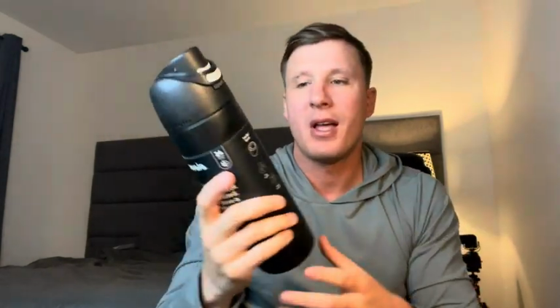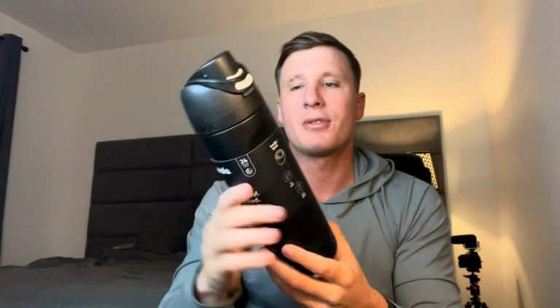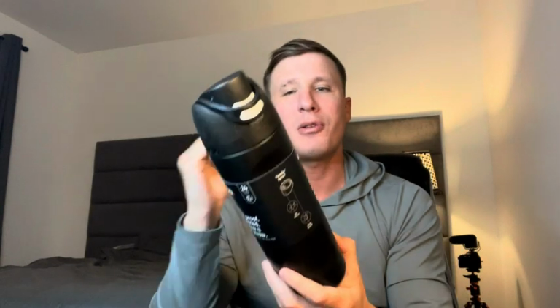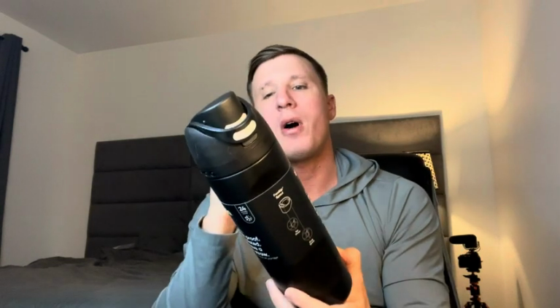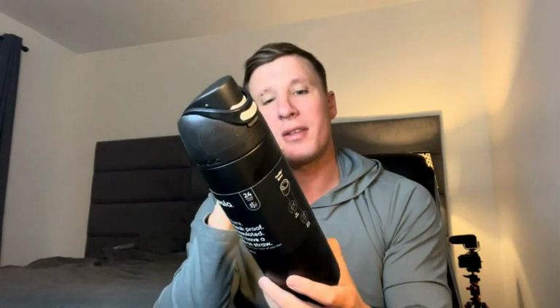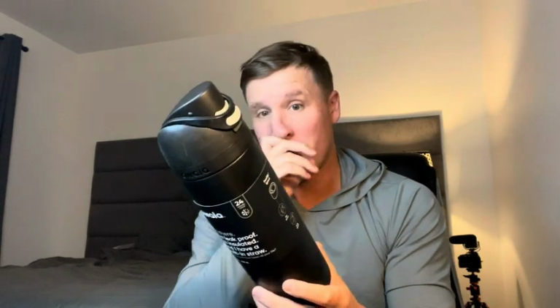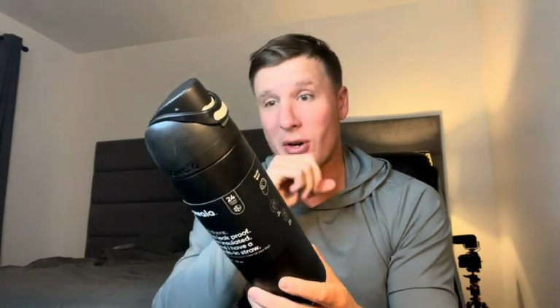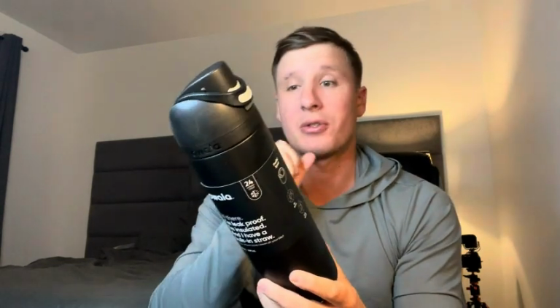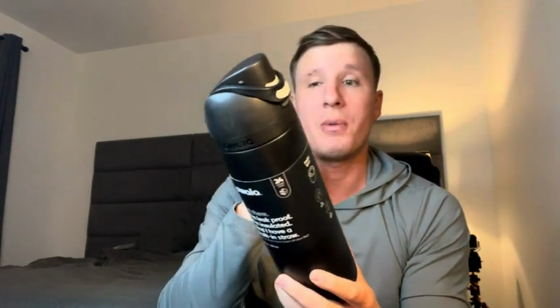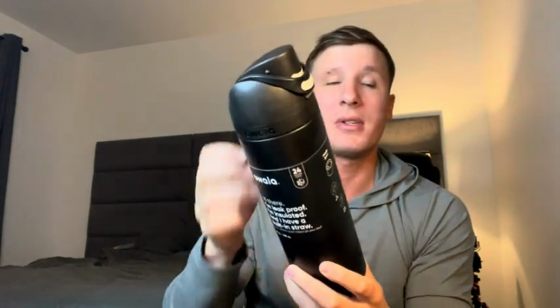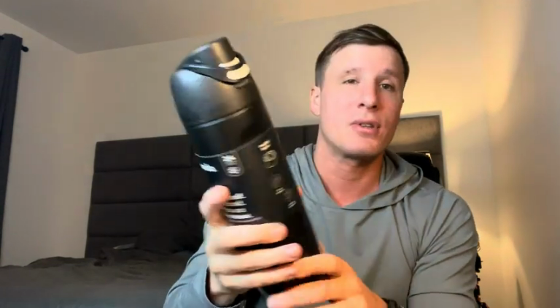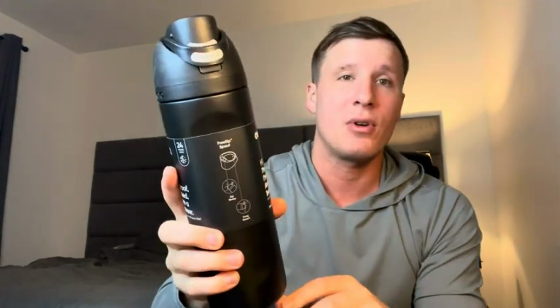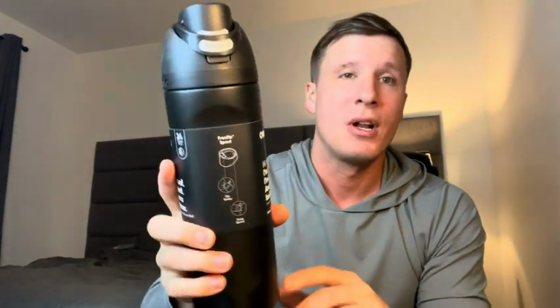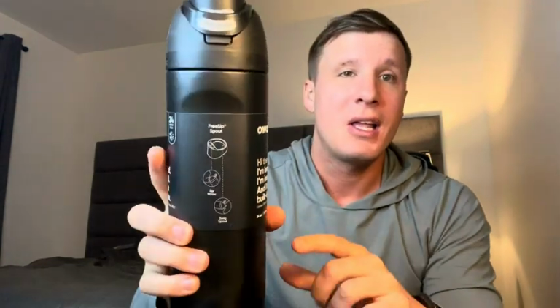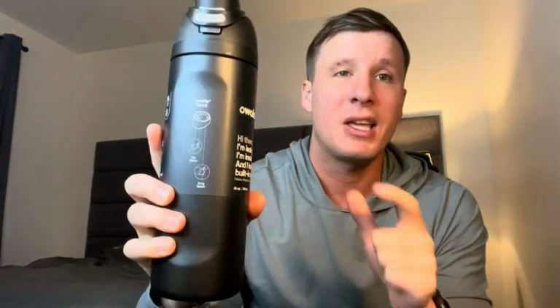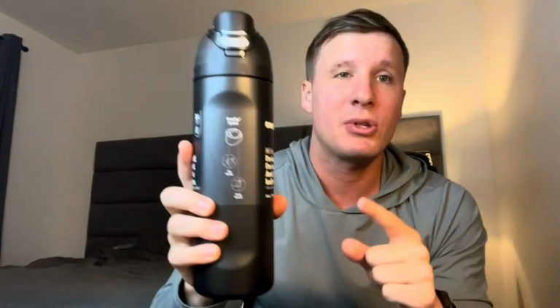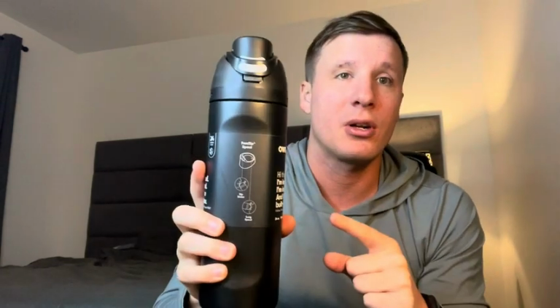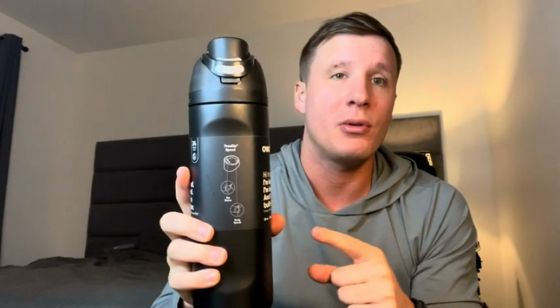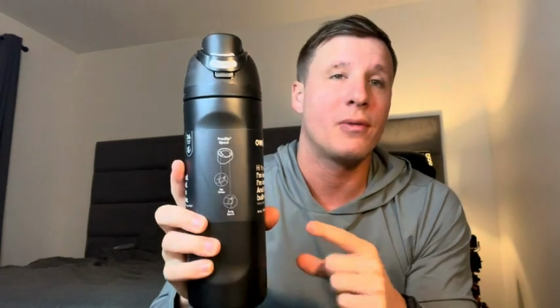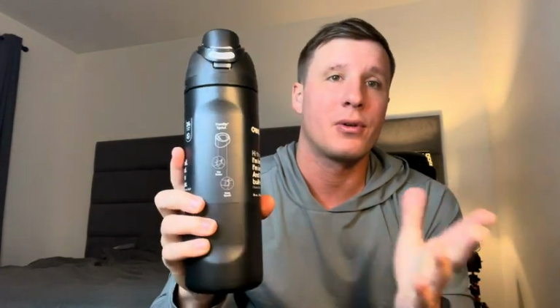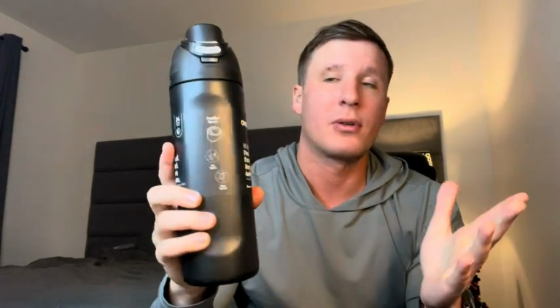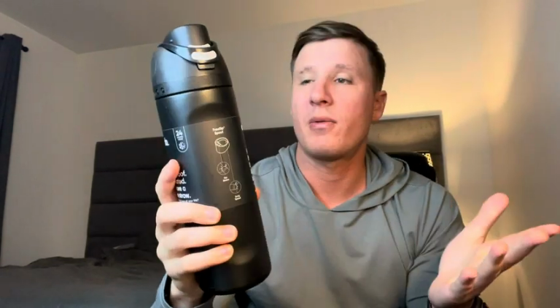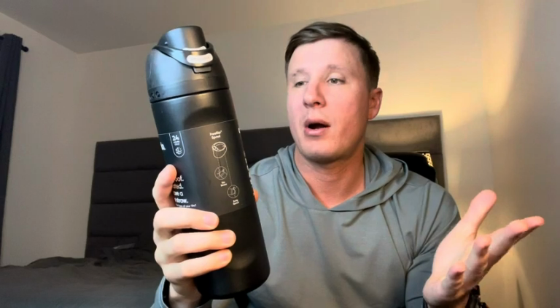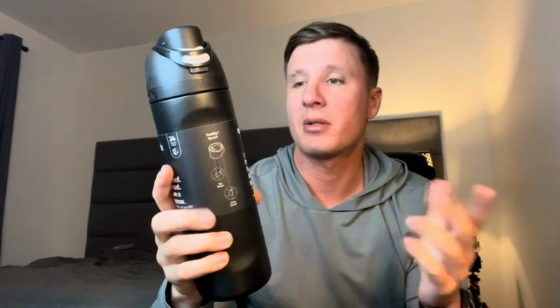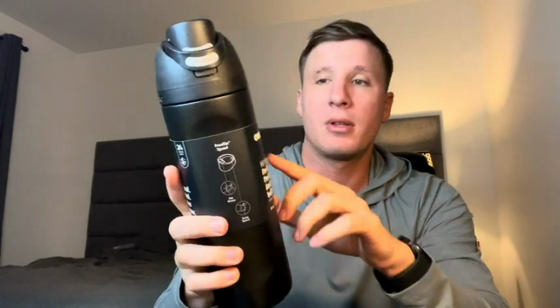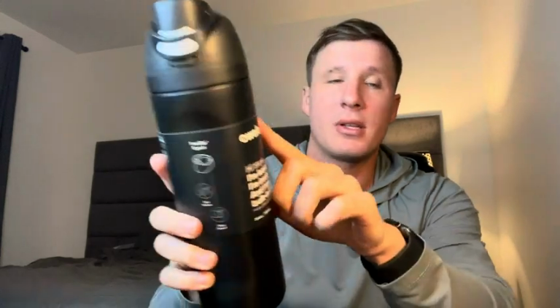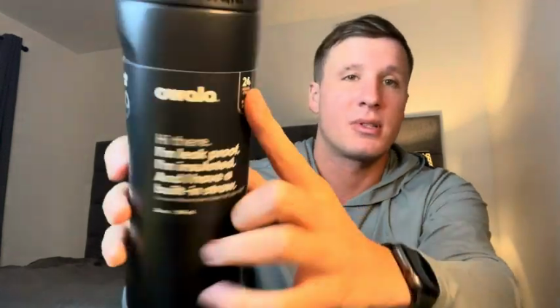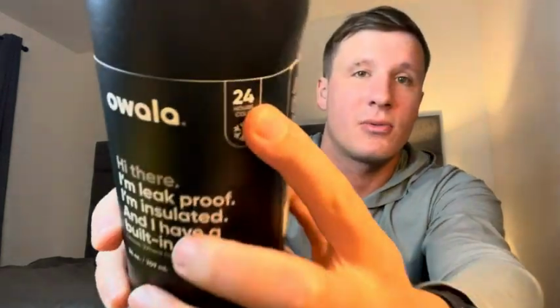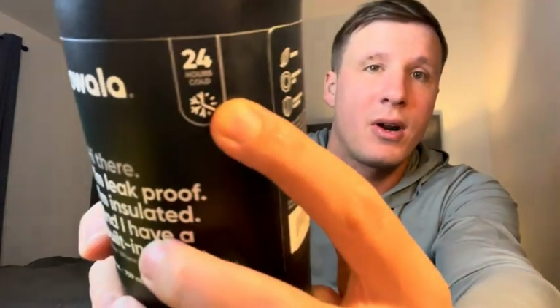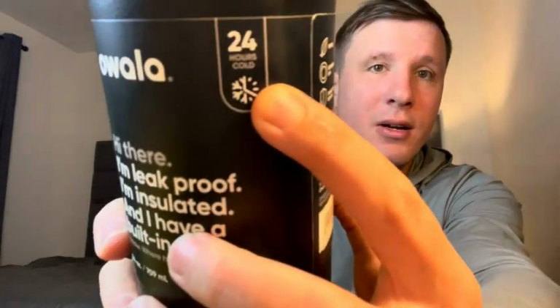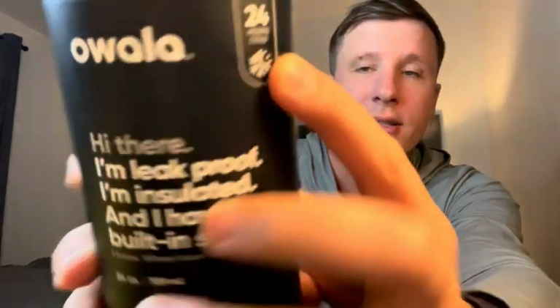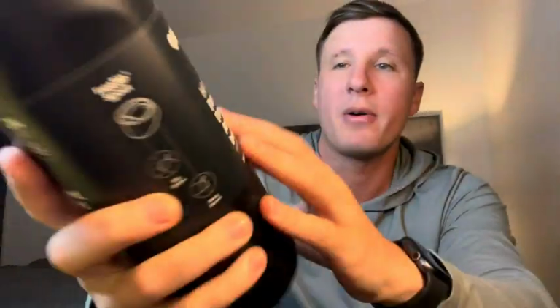I'll tell you why these things are so amazing. First of all, it keeps your drink cold for 24 hours. That's what it states right here as well.